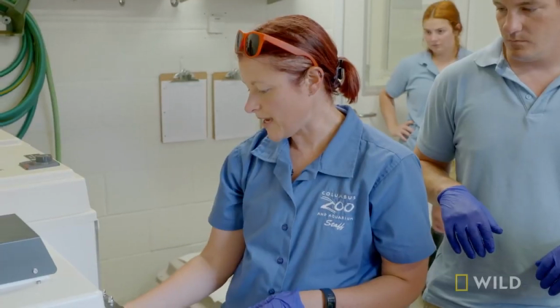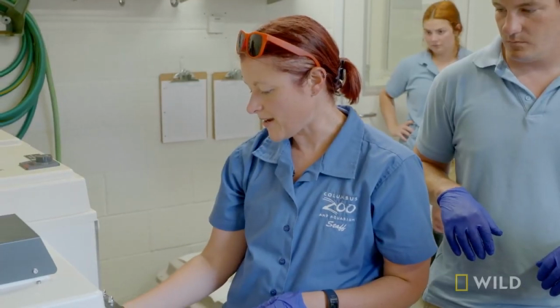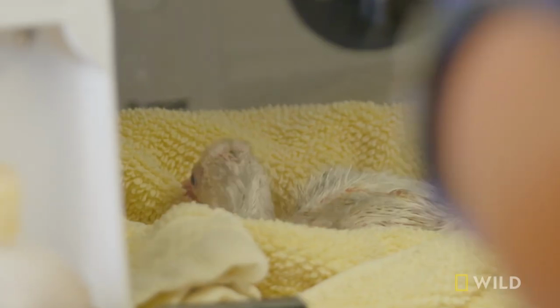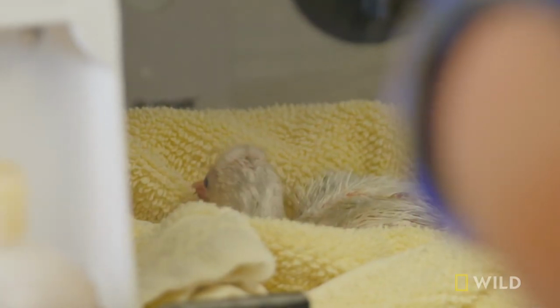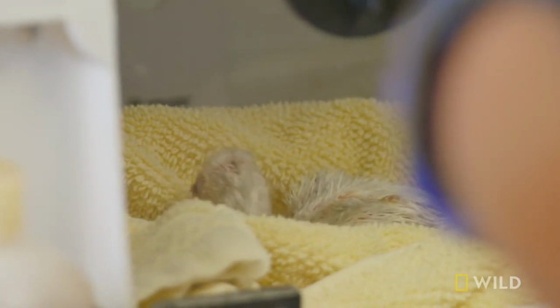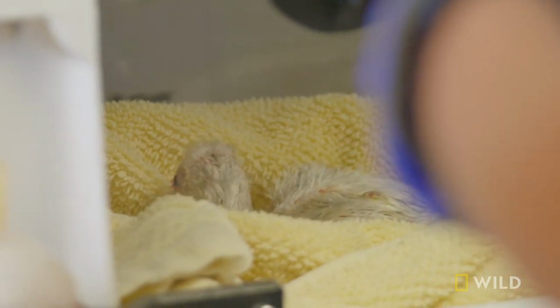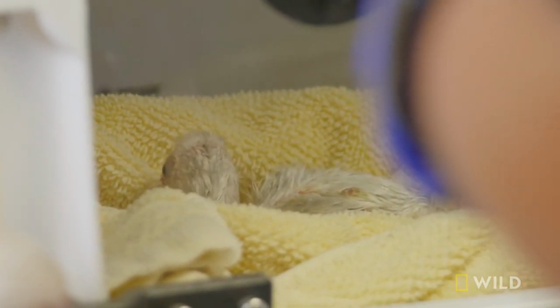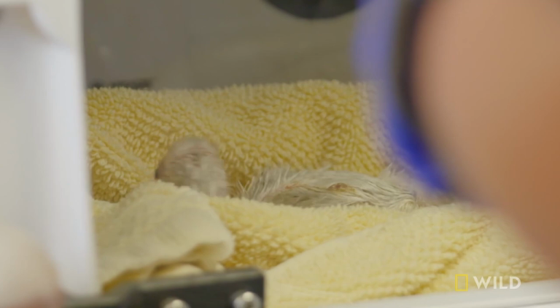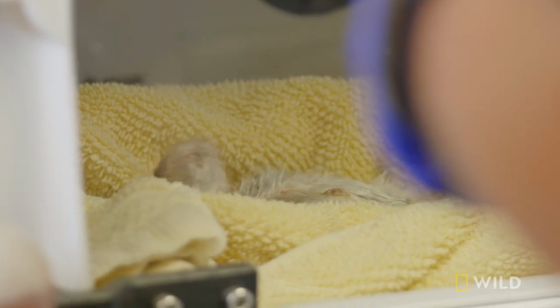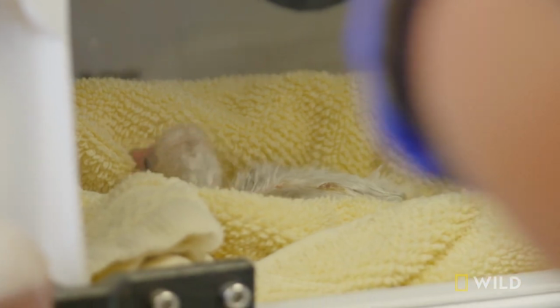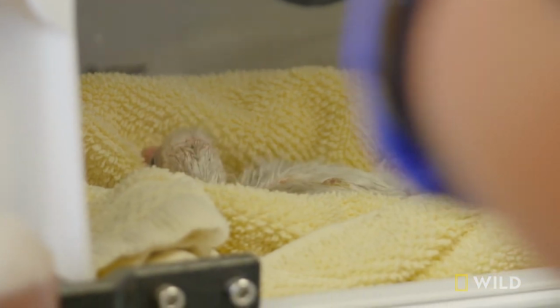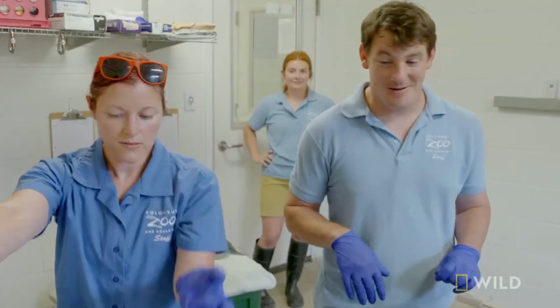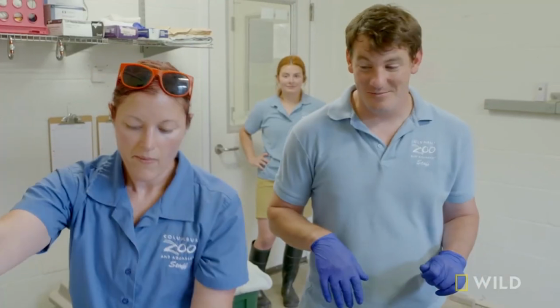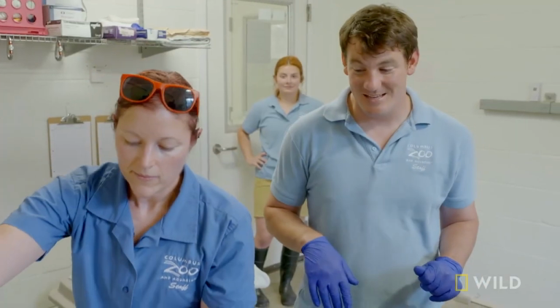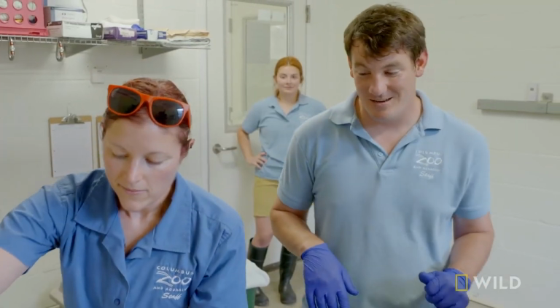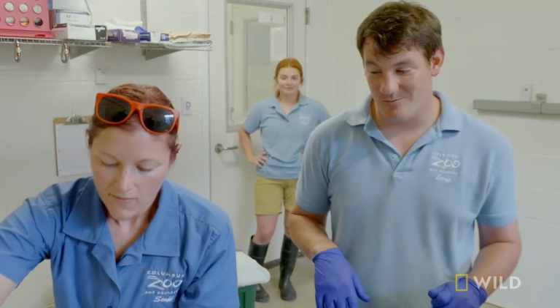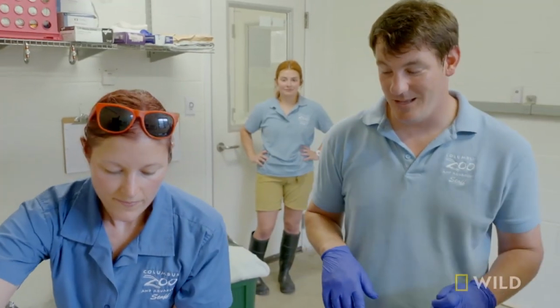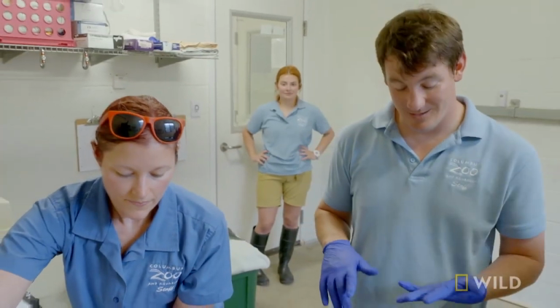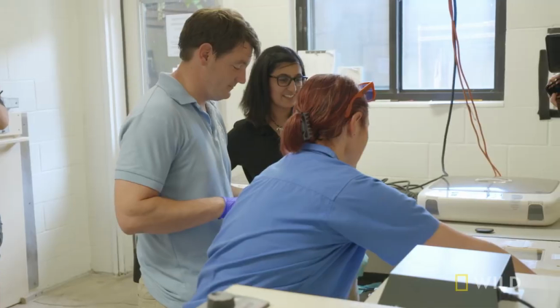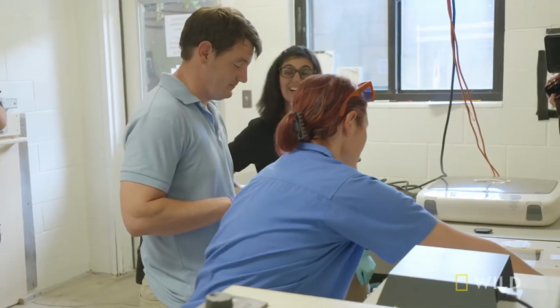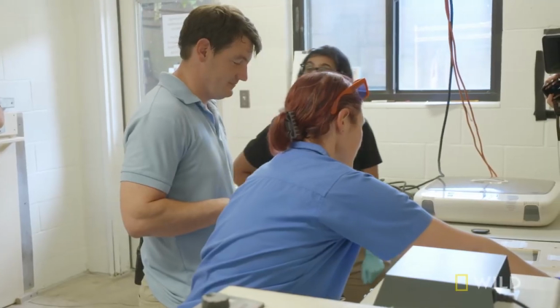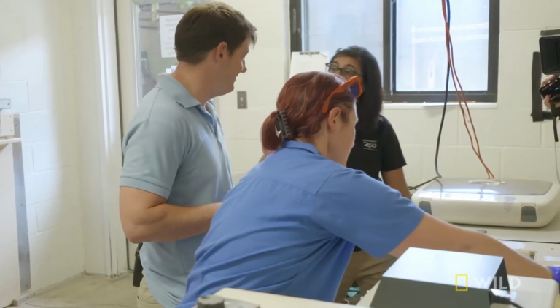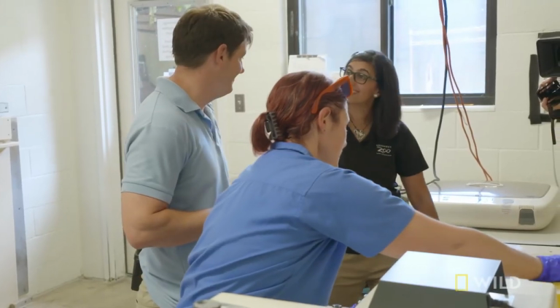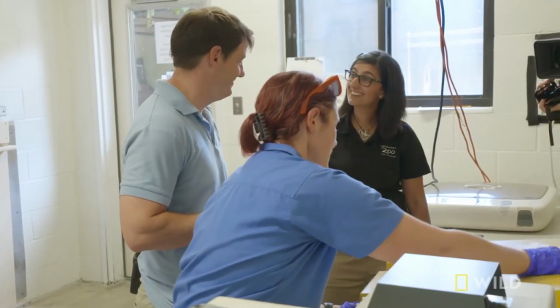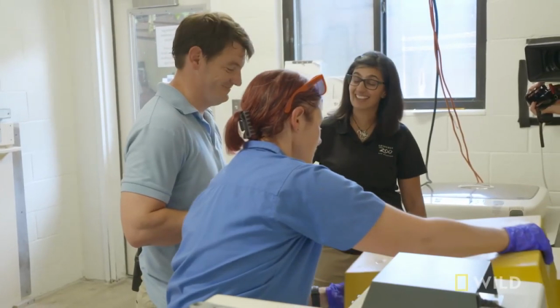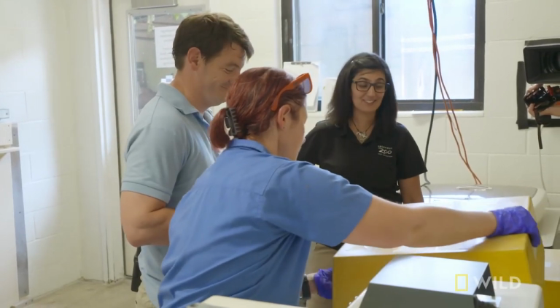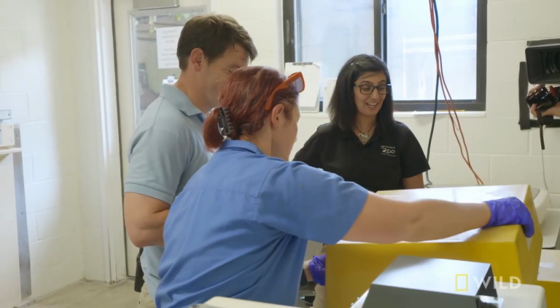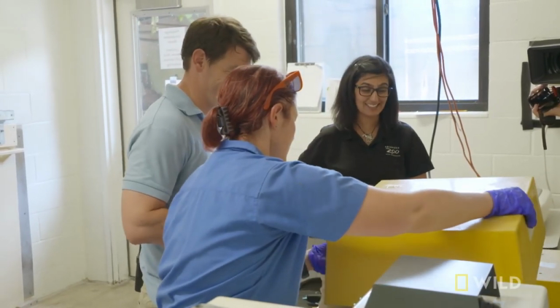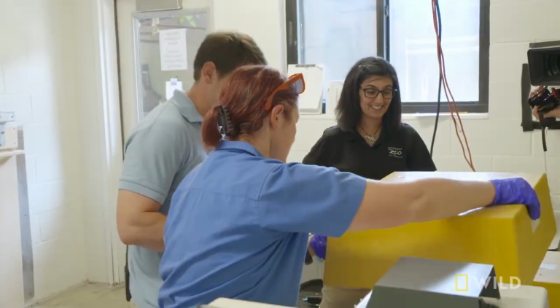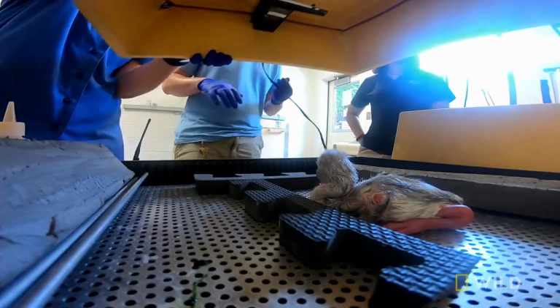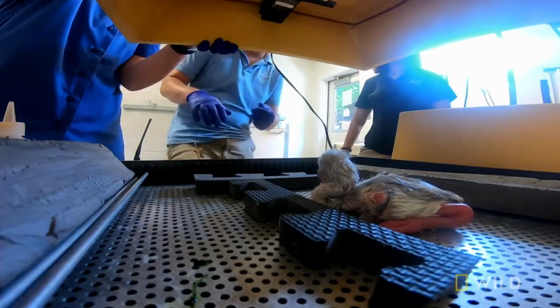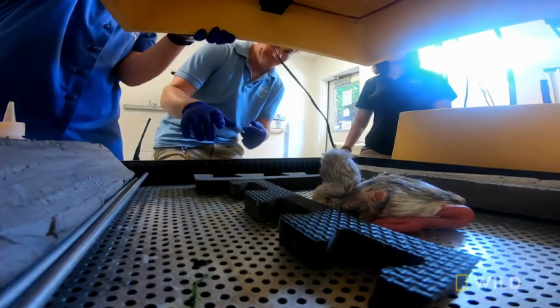Look at all the space, guys. And tomorrow, he'll be standing on one leg. That's fast. That's incredible.